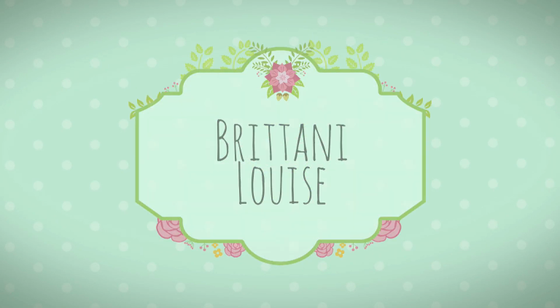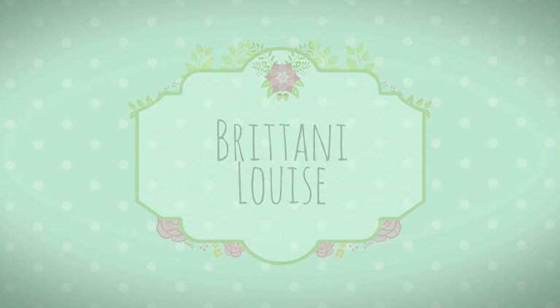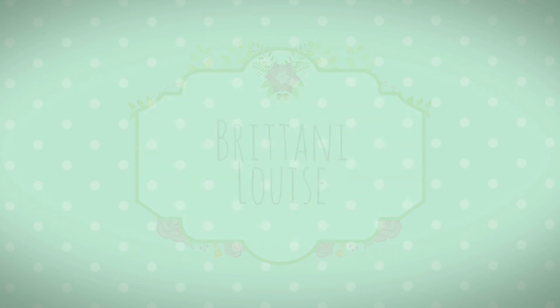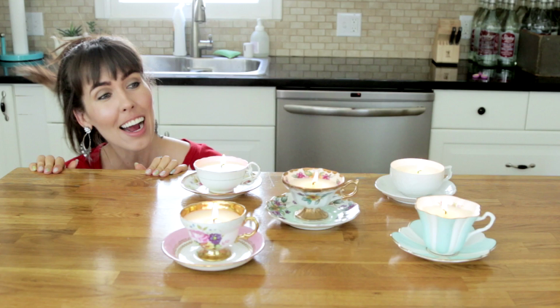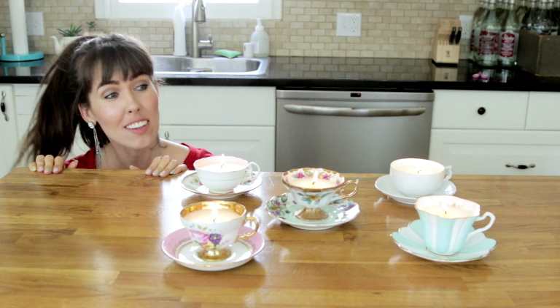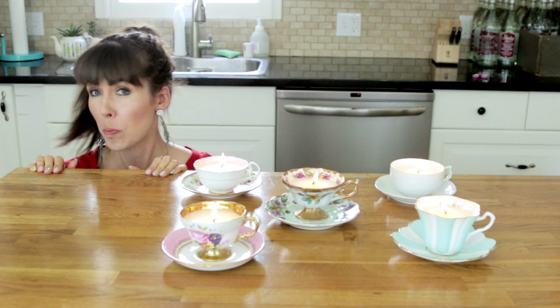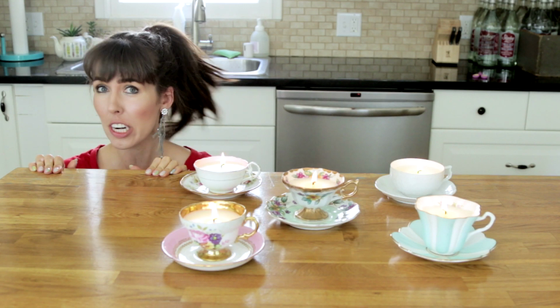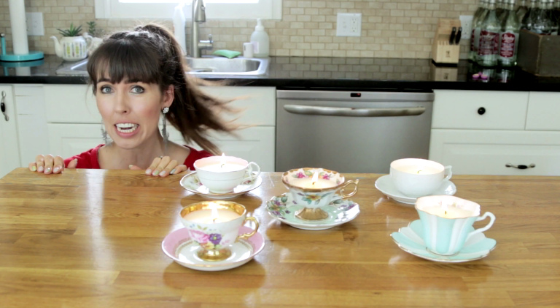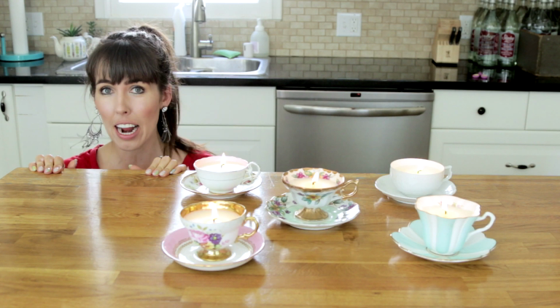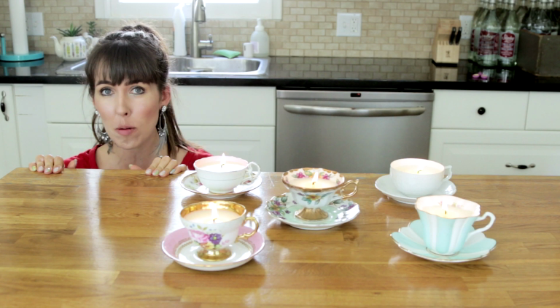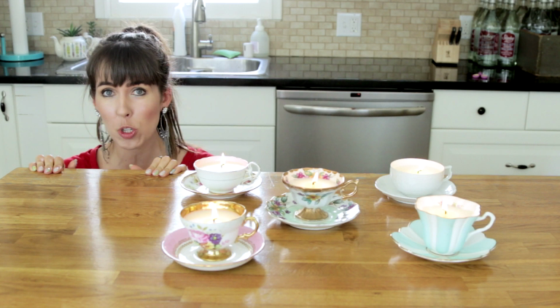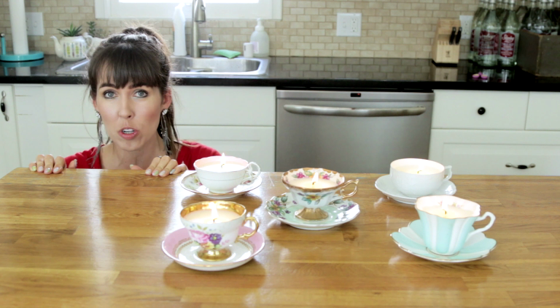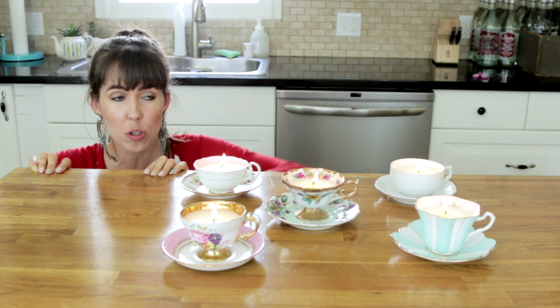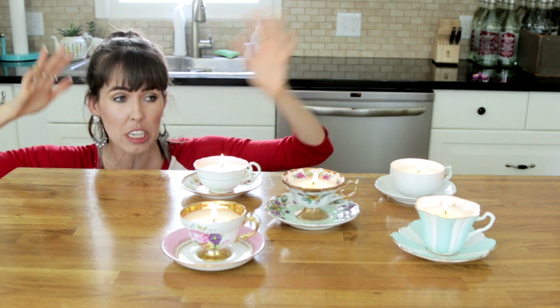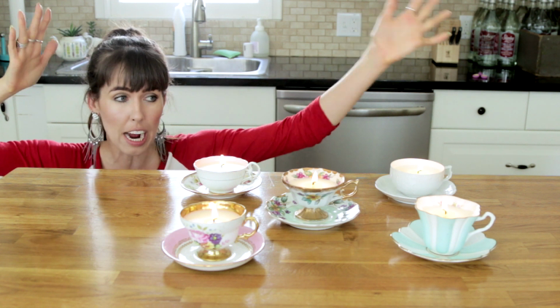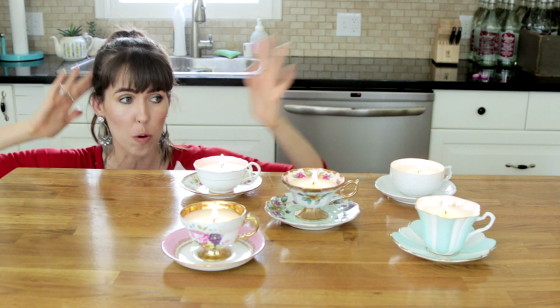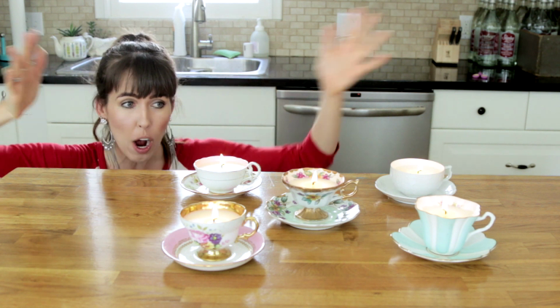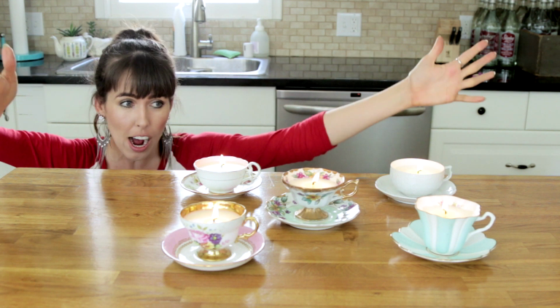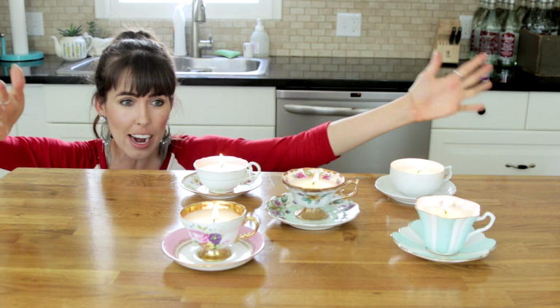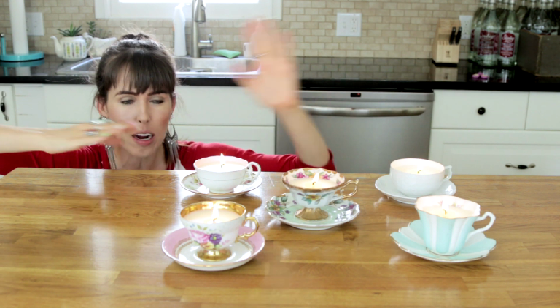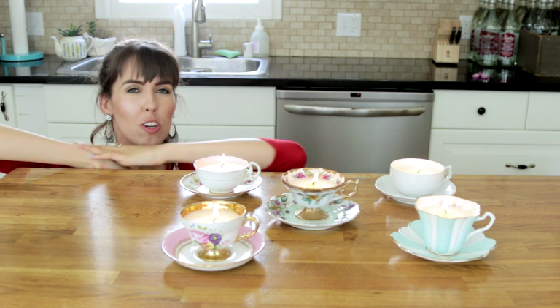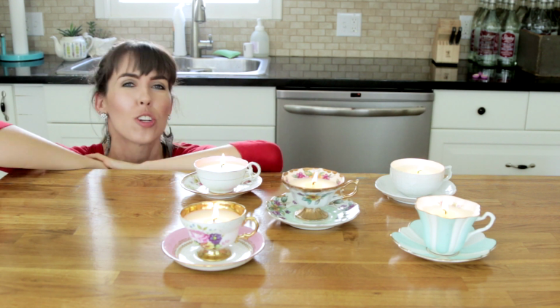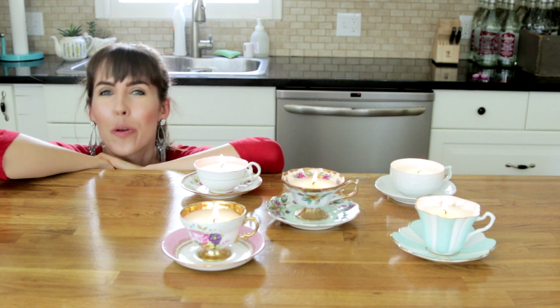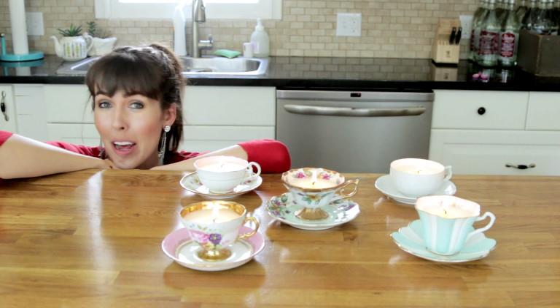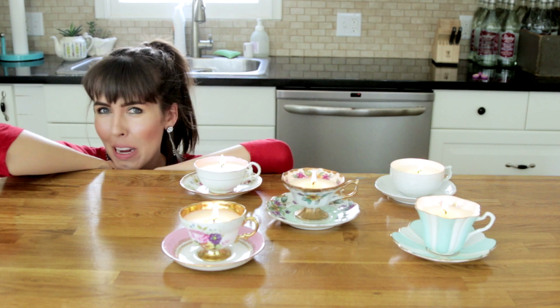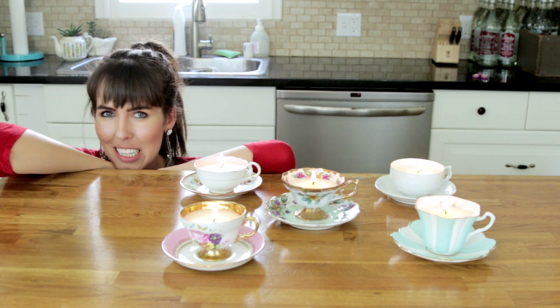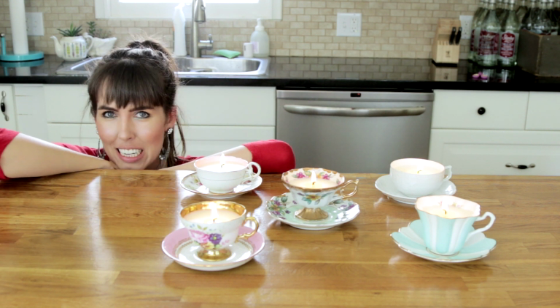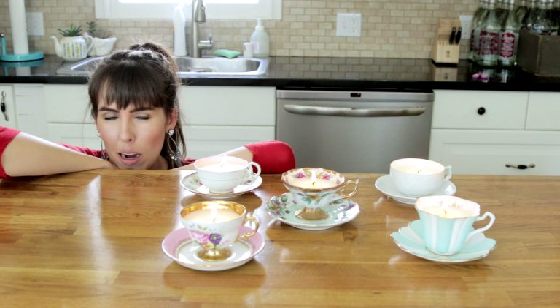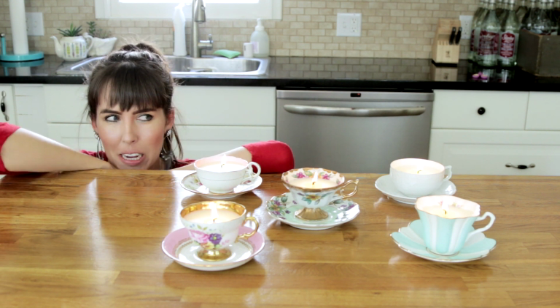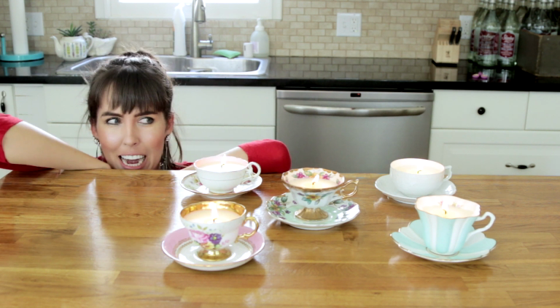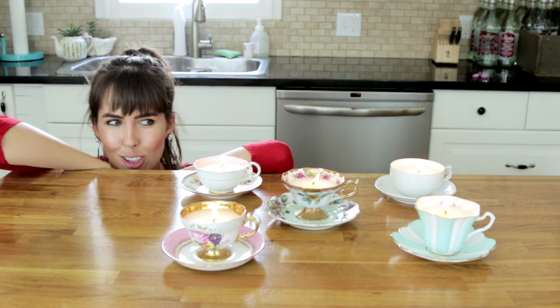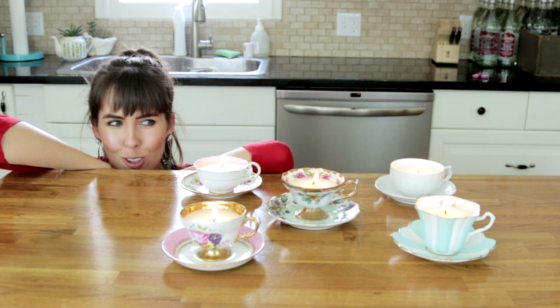Hey guys, it's Brittany and I'm doing a new DIY. I'm gonna show you how to make teacup candles.